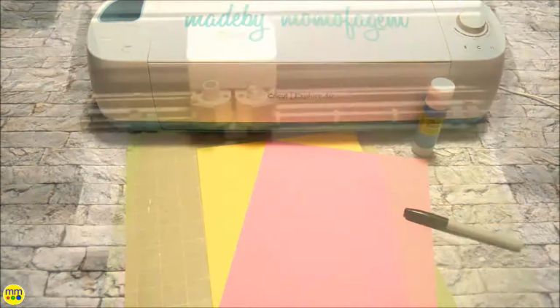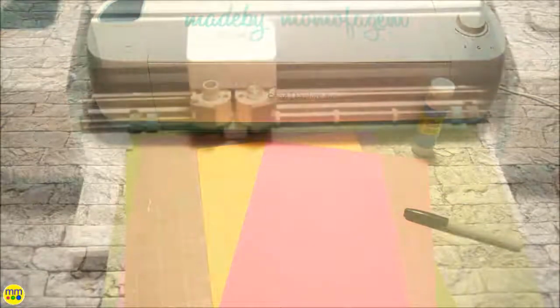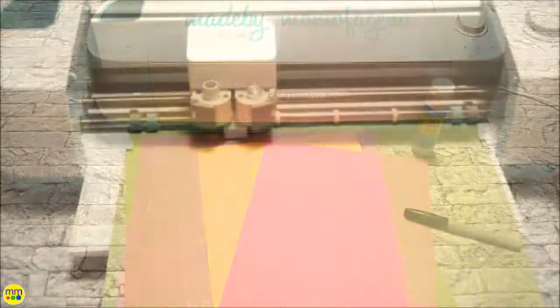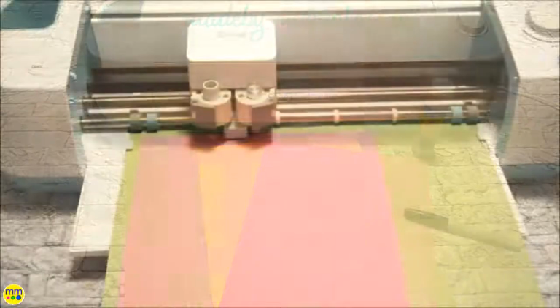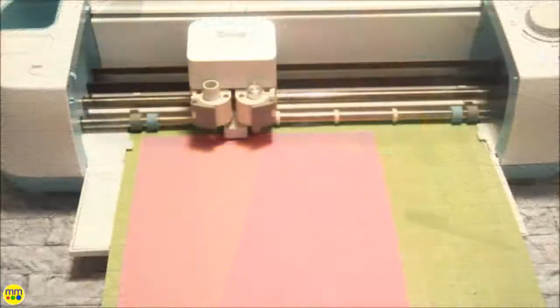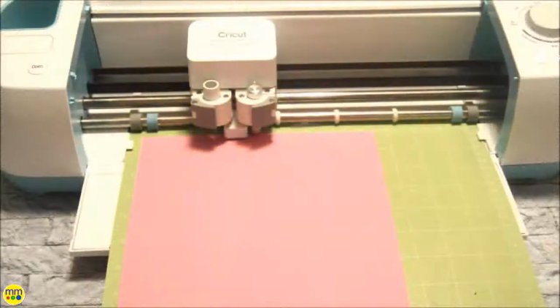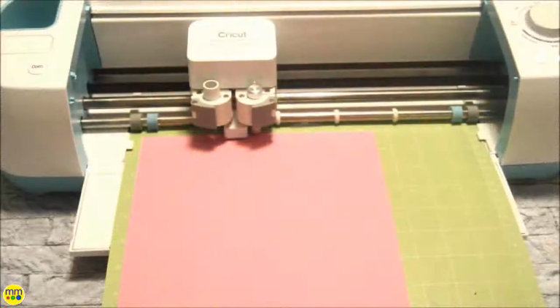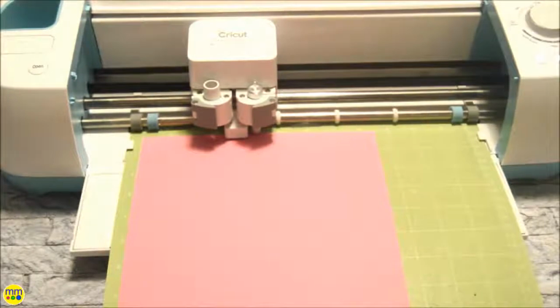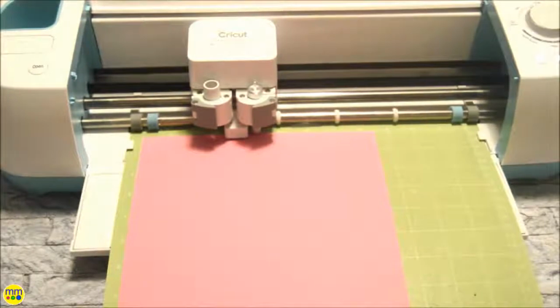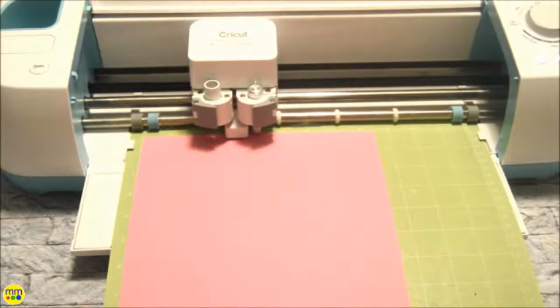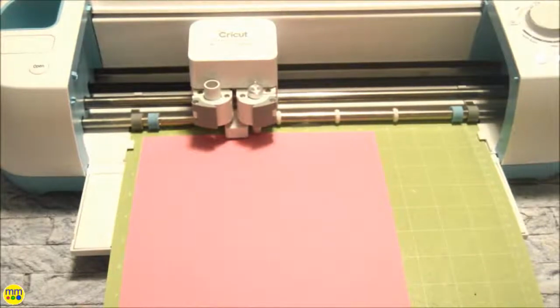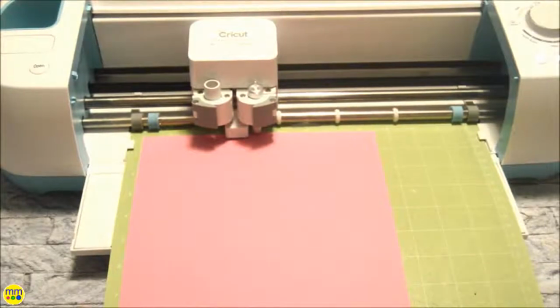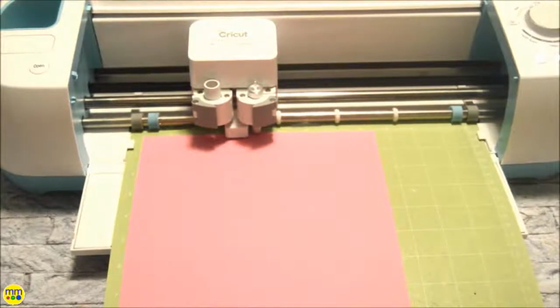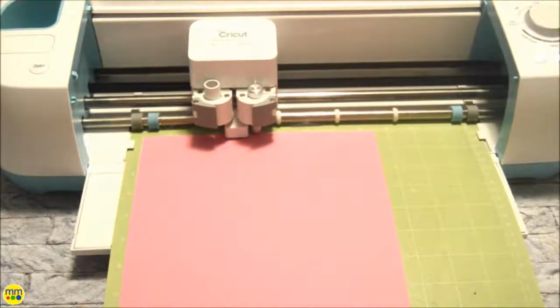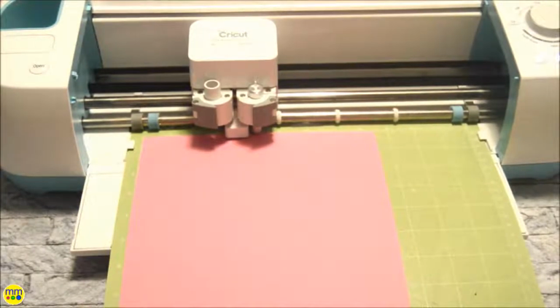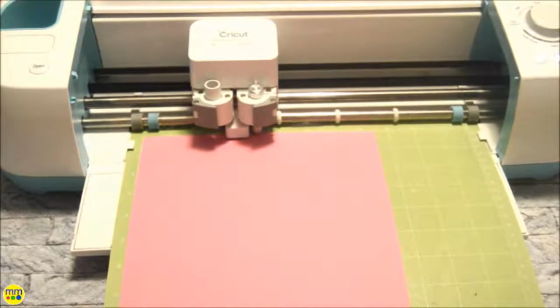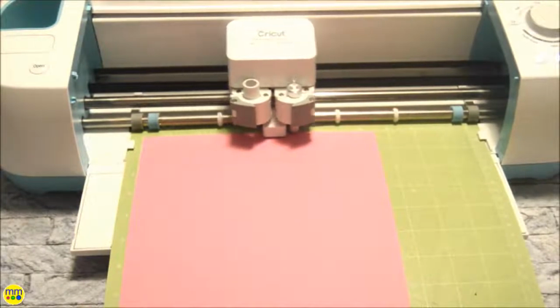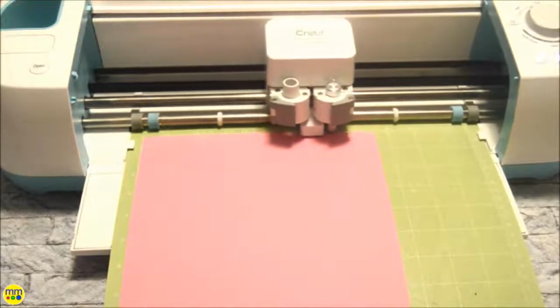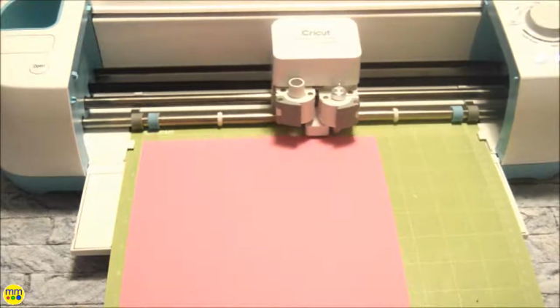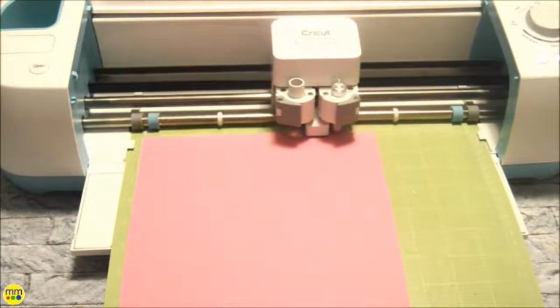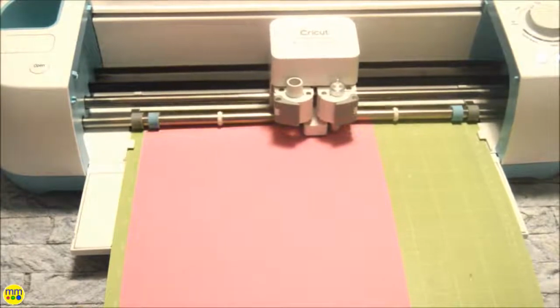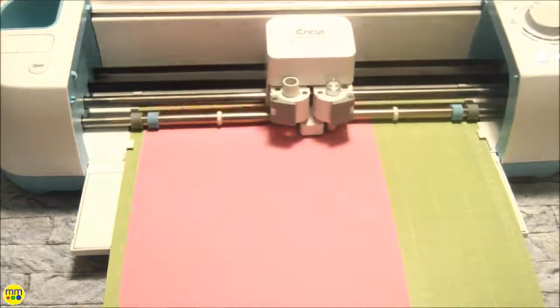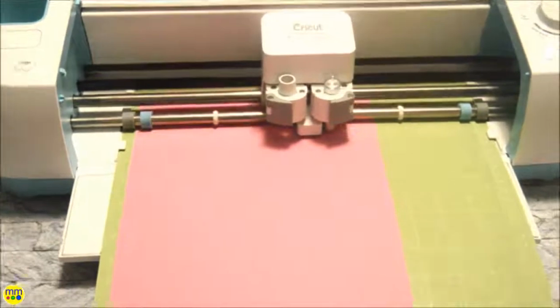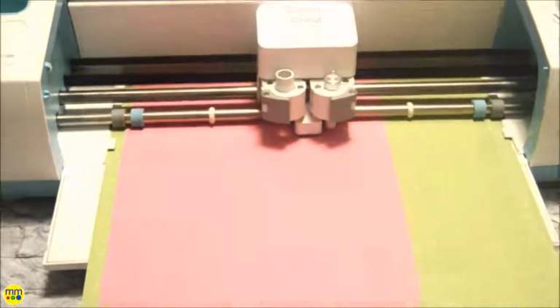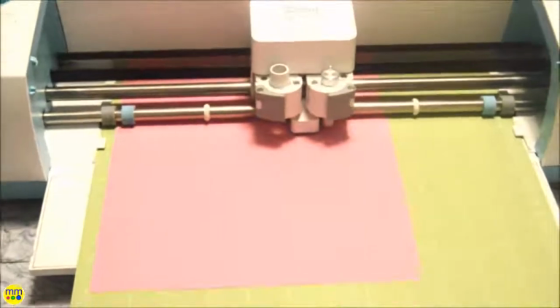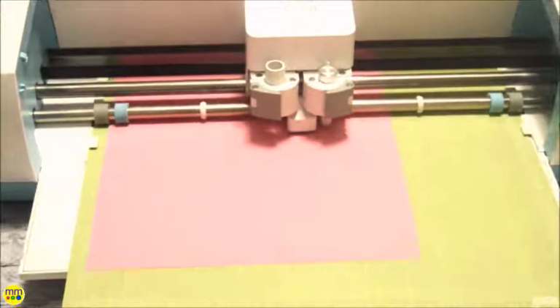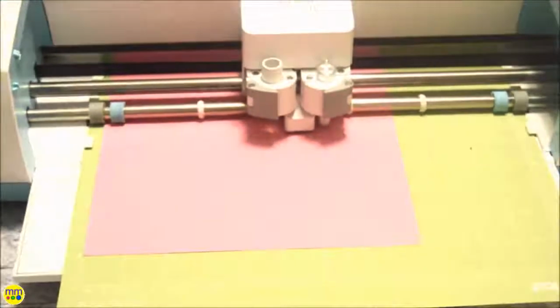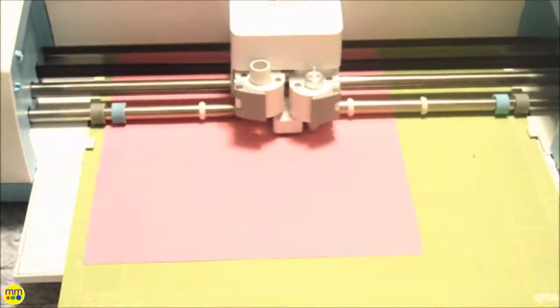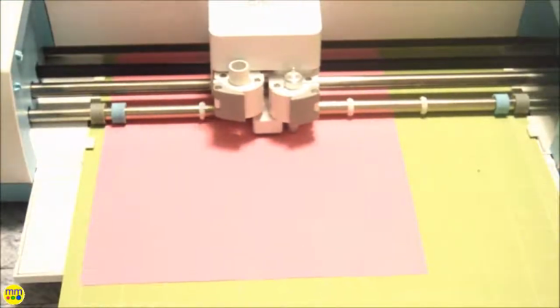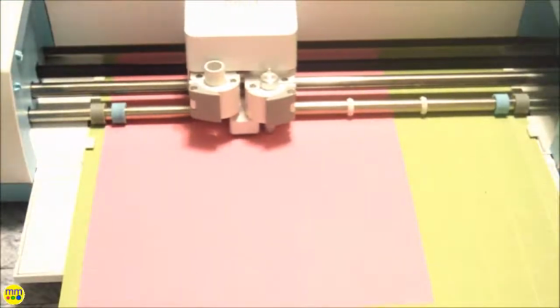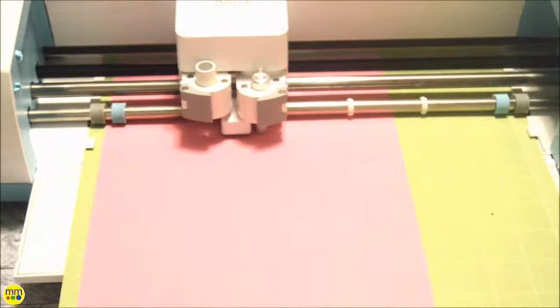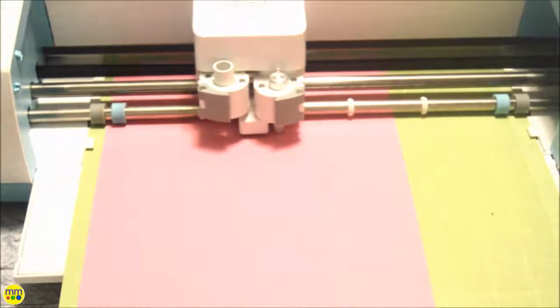Start by cutting out your child's hand. You can also use a cutting machine and an image of a child's hand and cut it out.